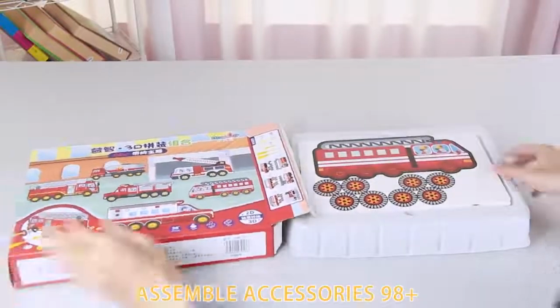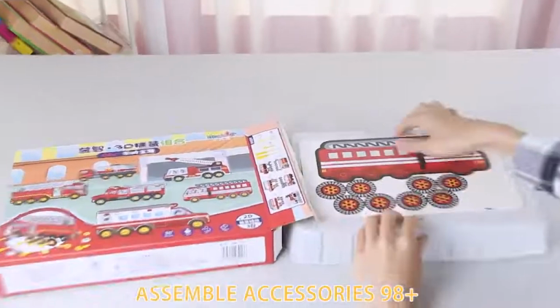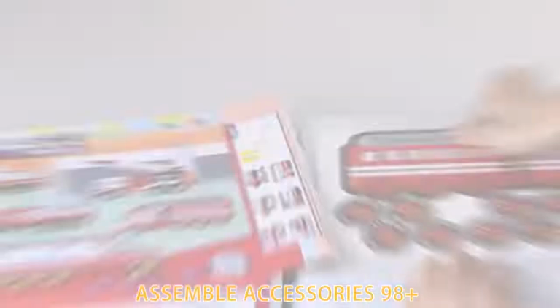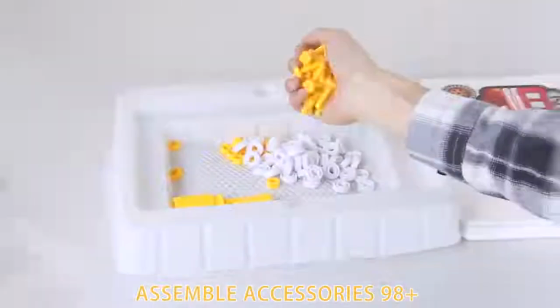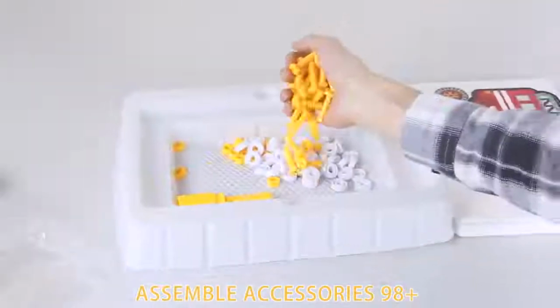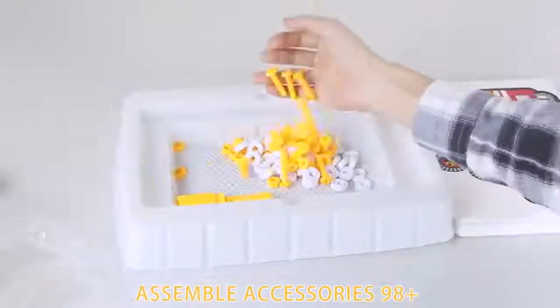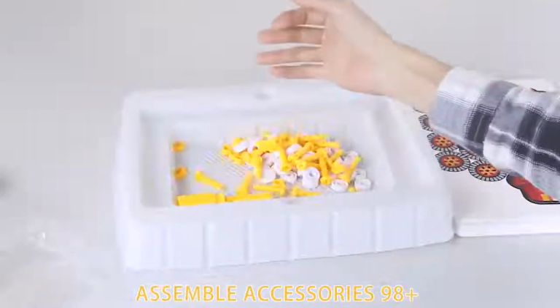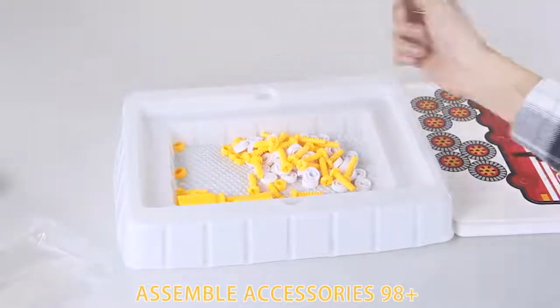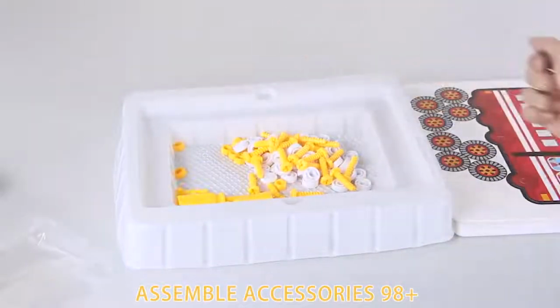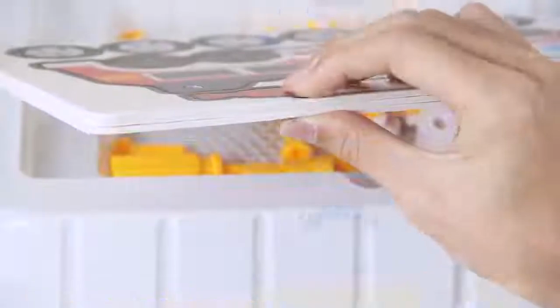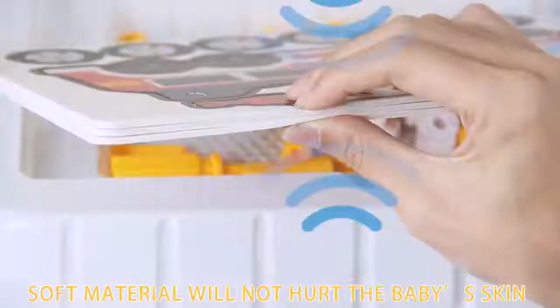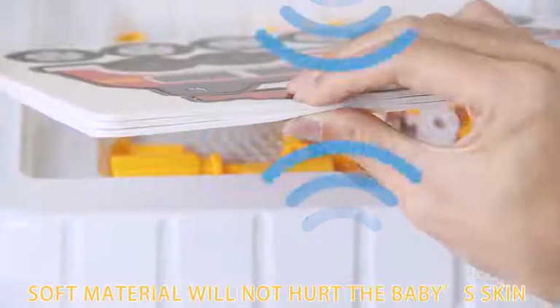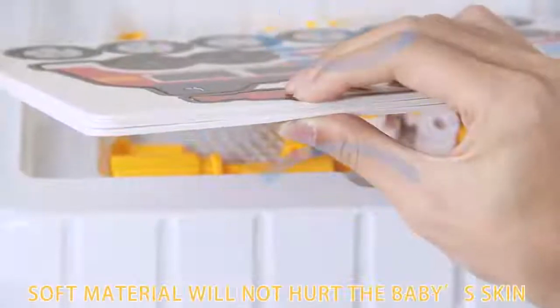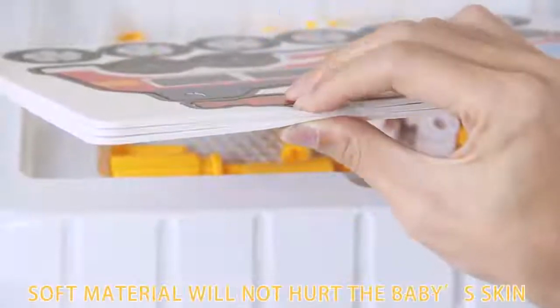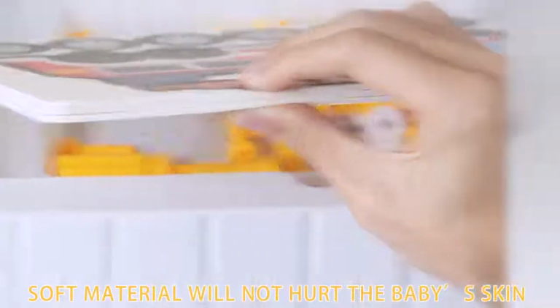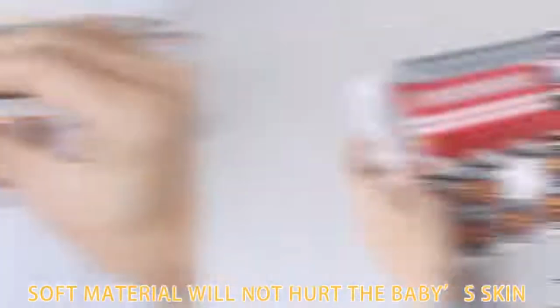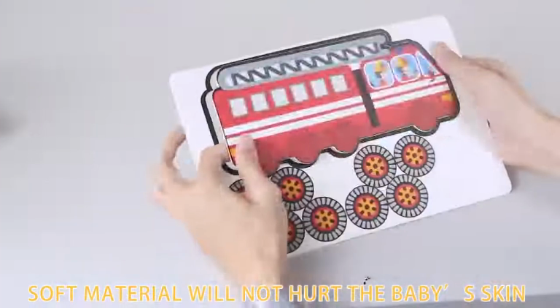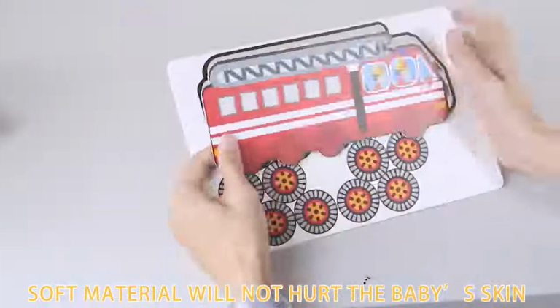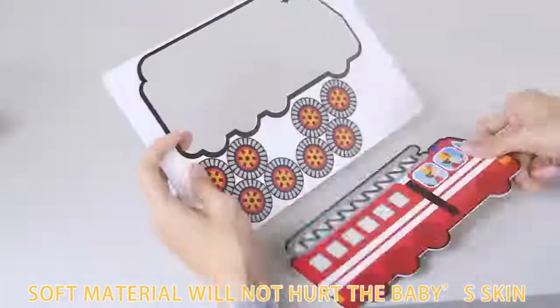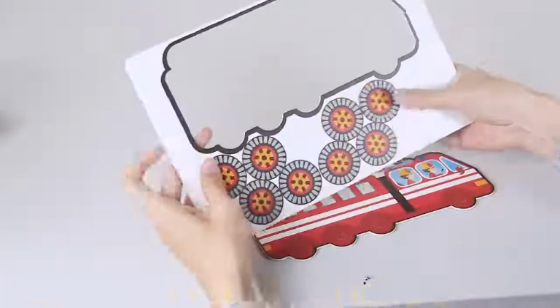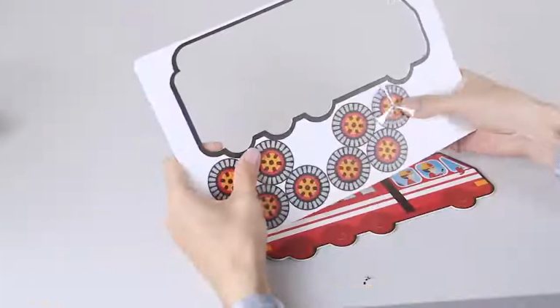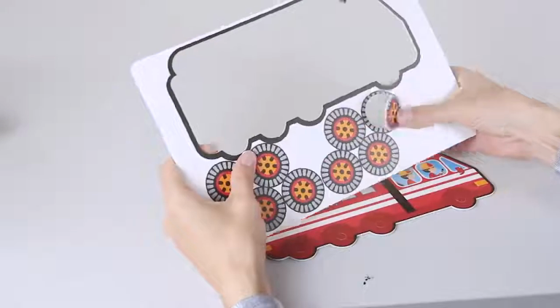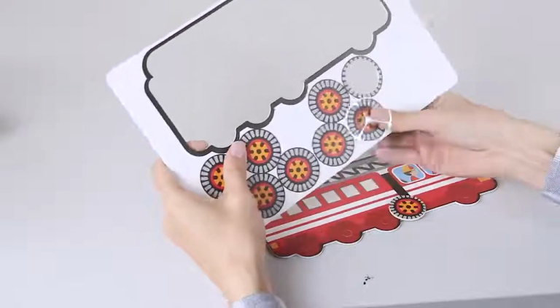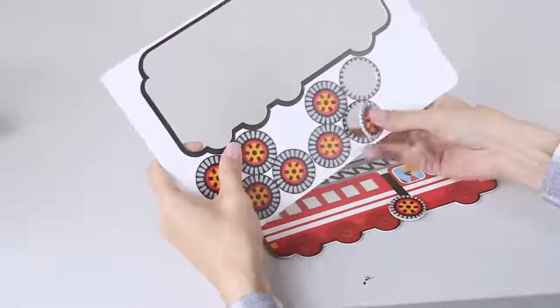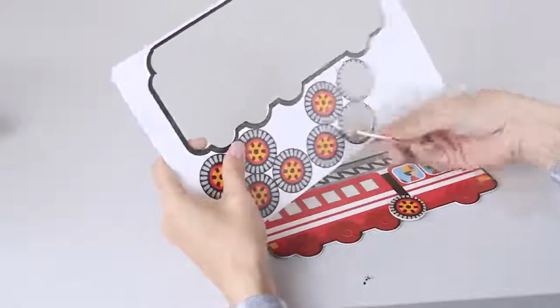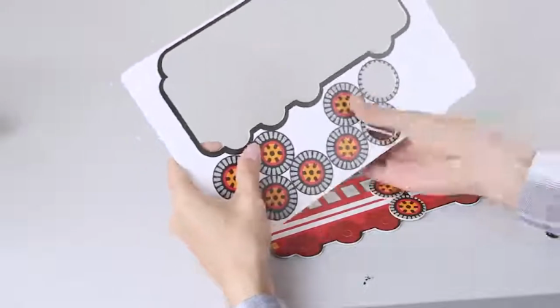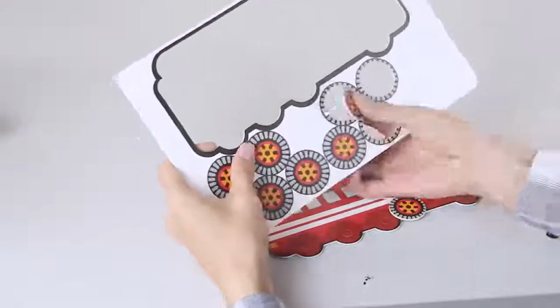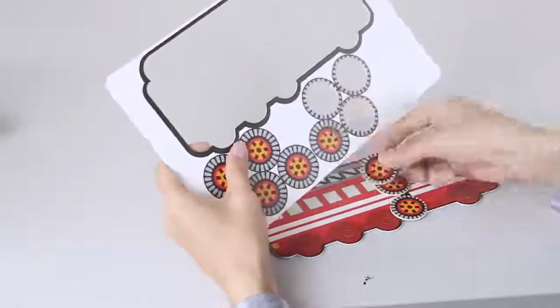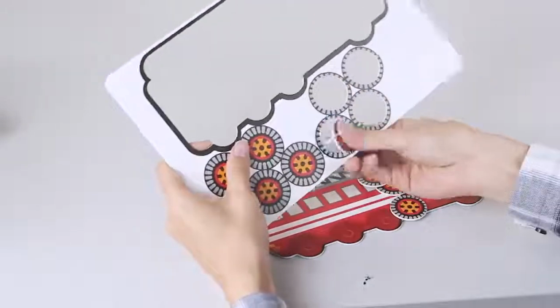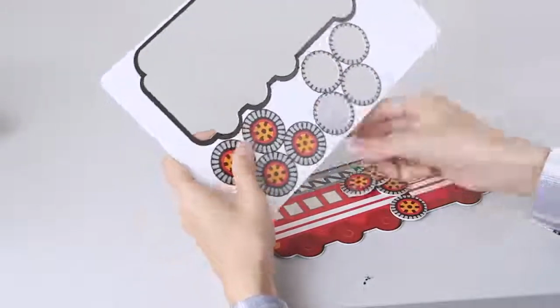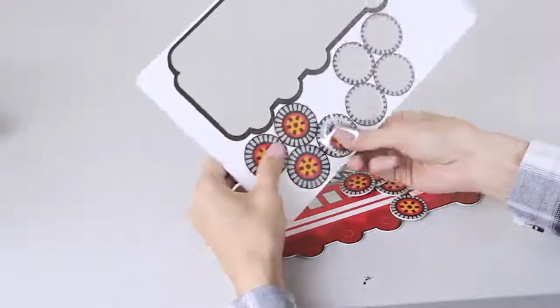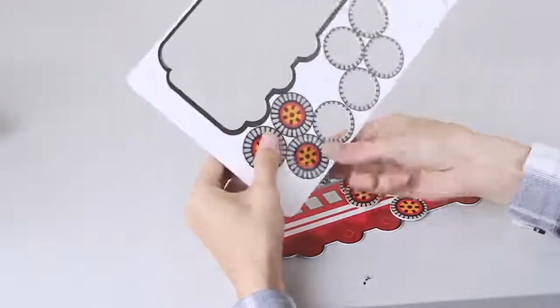2D to 3D conversion at will. Assemble accessories — 9 to 8 plus. Soft material will not hurt the baby's skin.